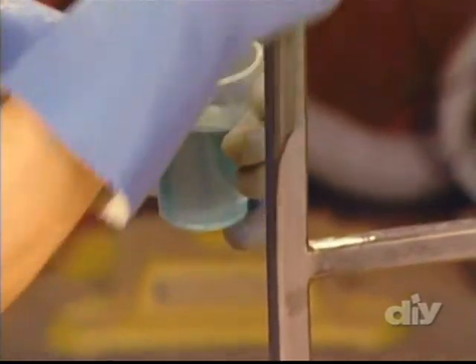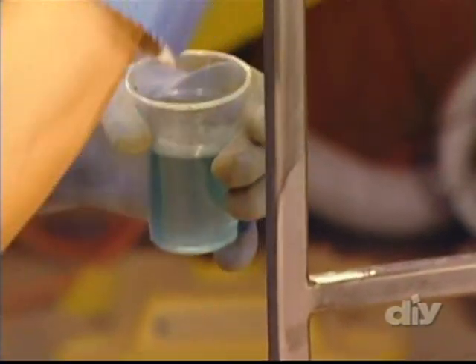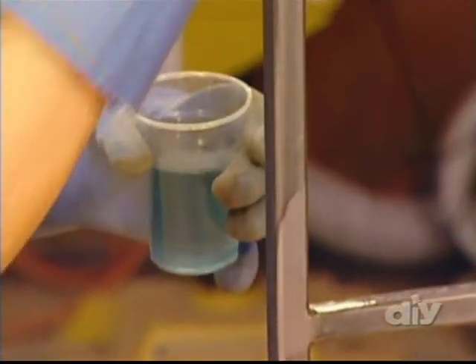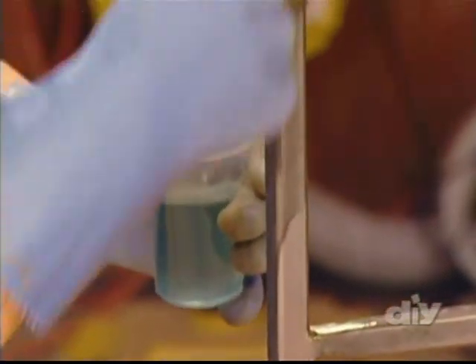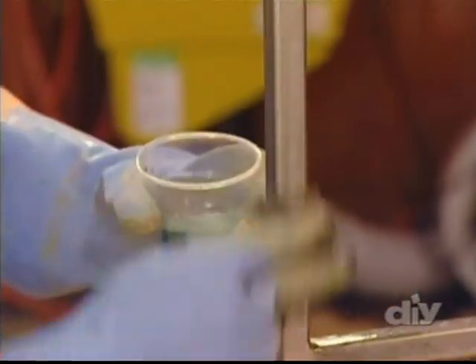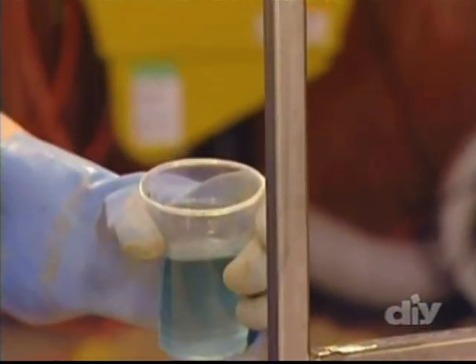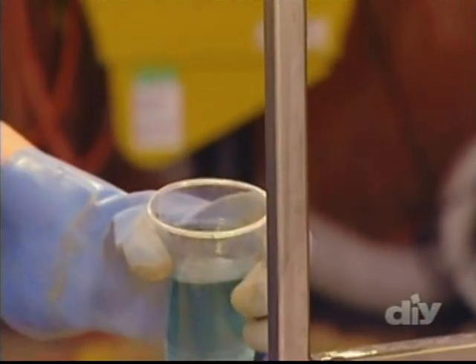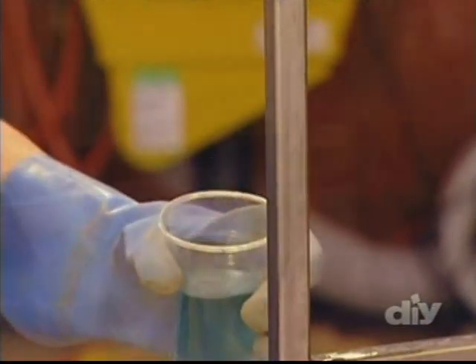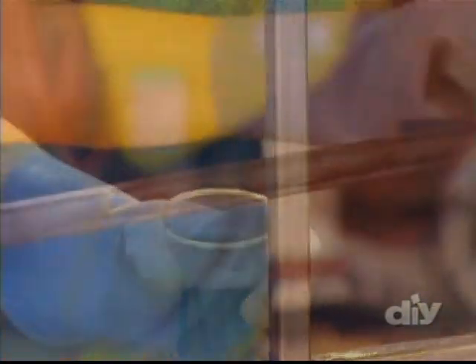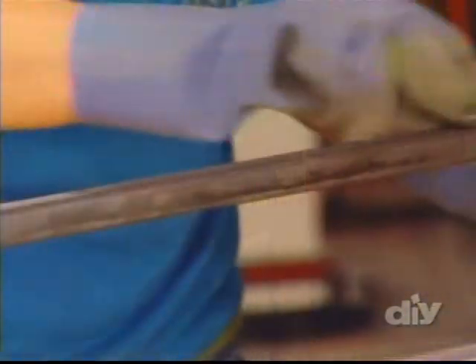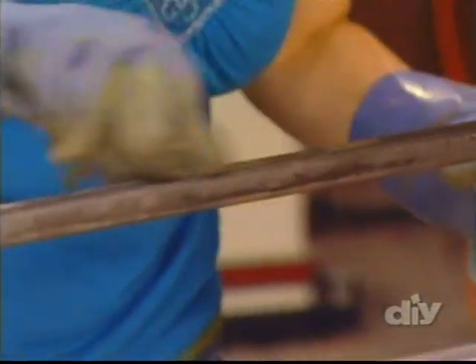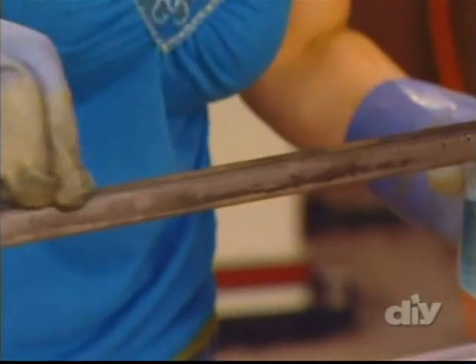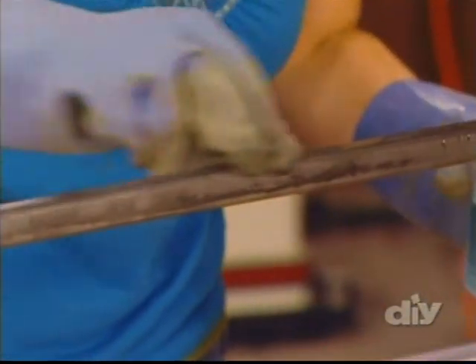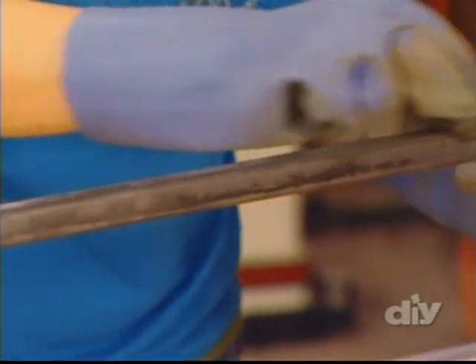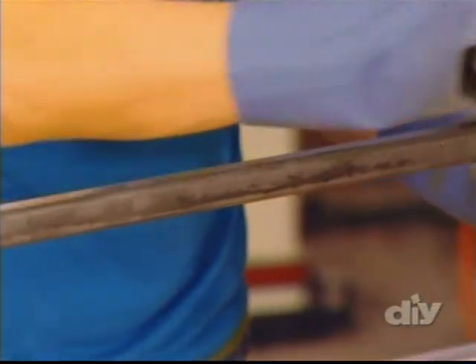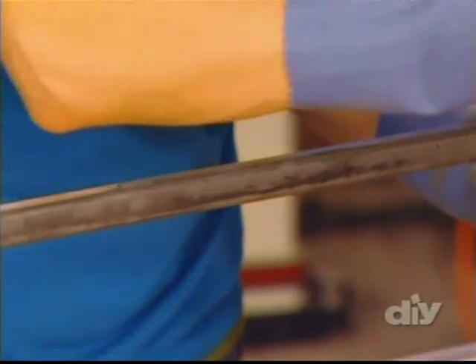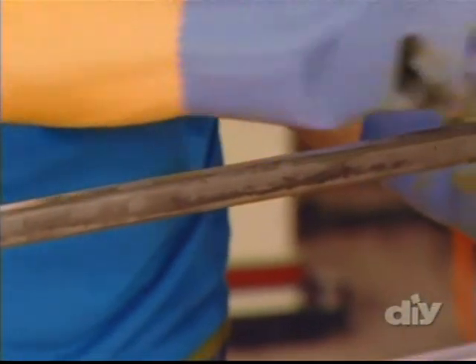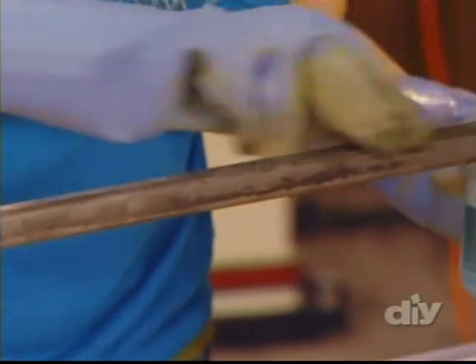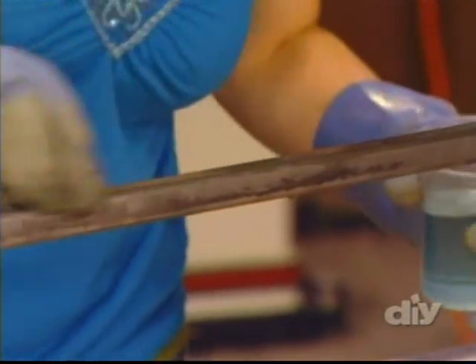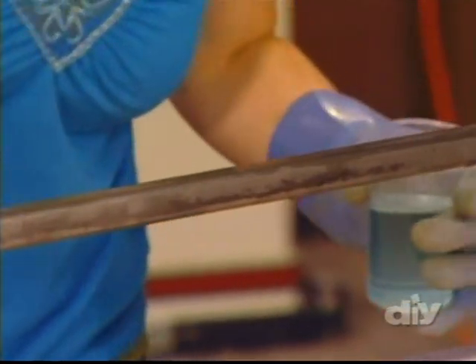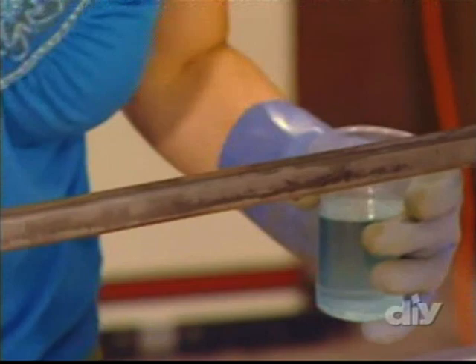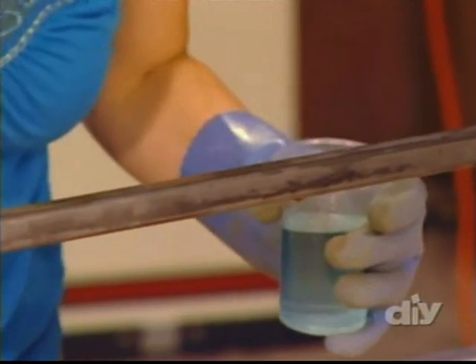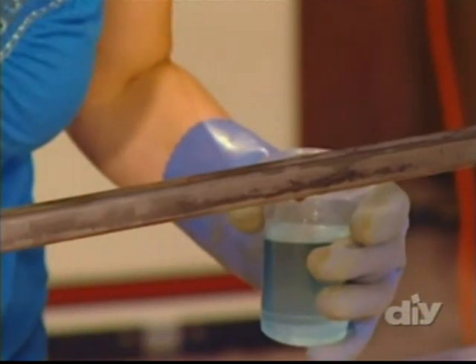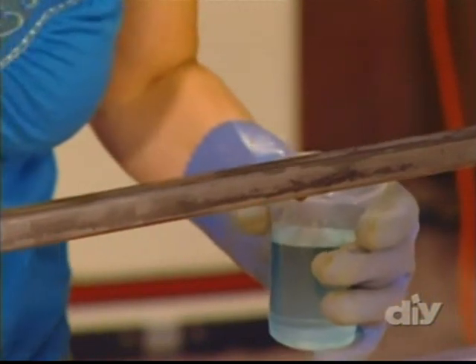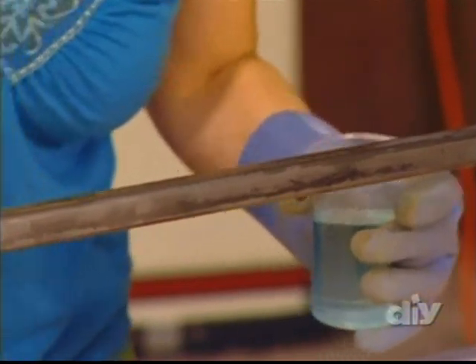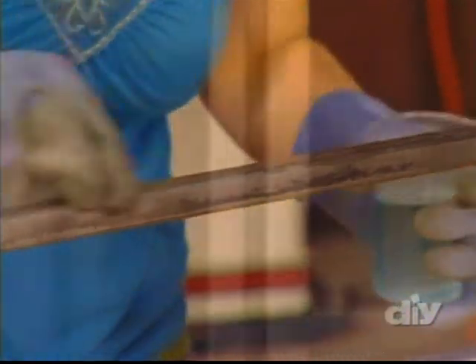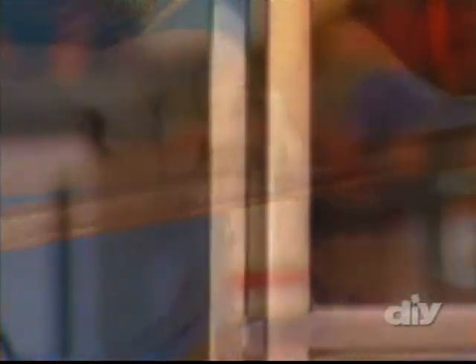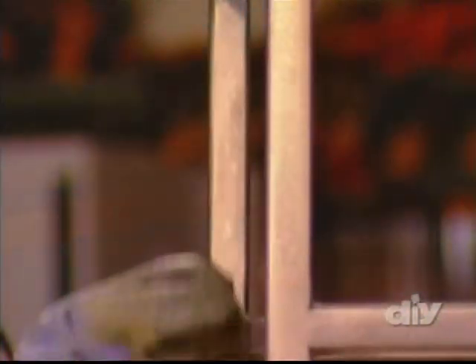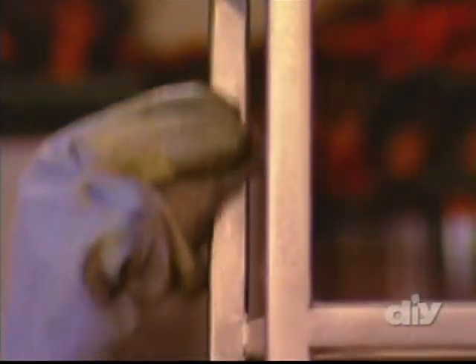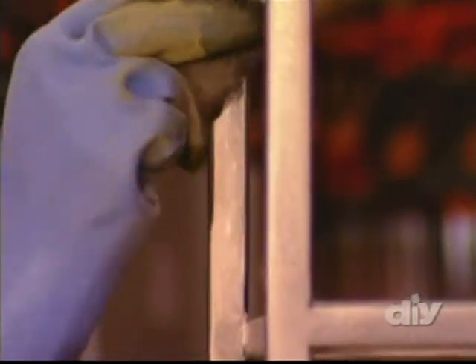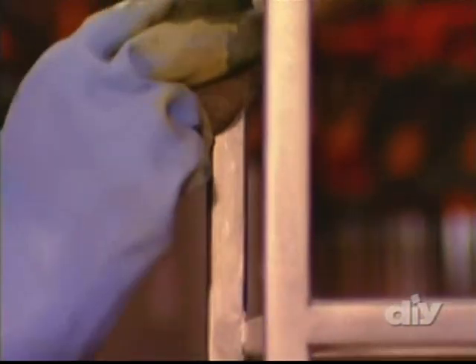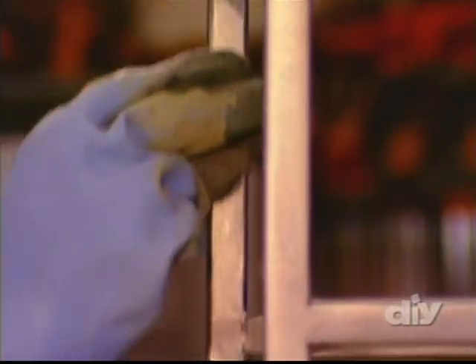I made sure to choose a fine grade of synthetic steel wool, otherwise I might scratch the metal, which would give me an uneven finish.